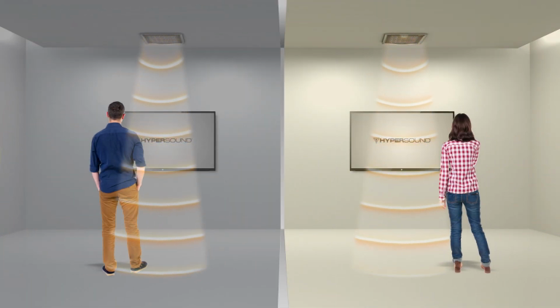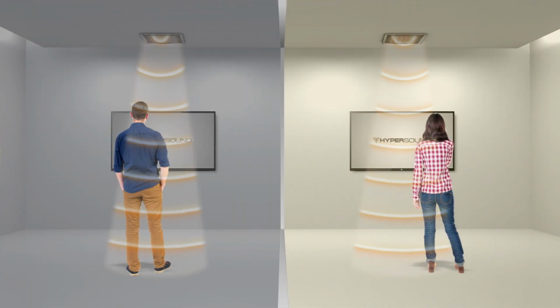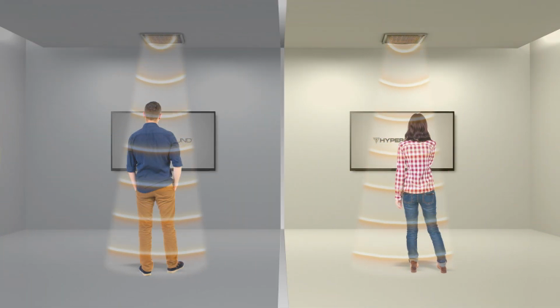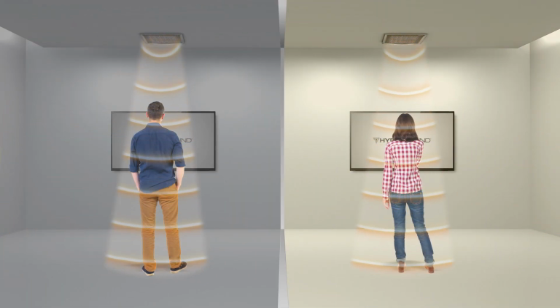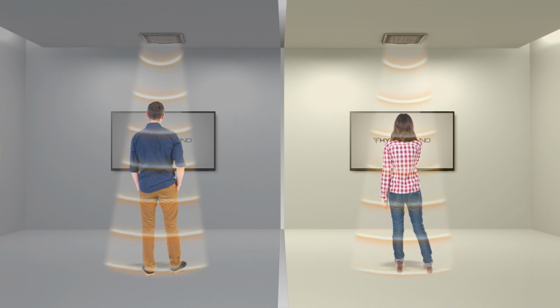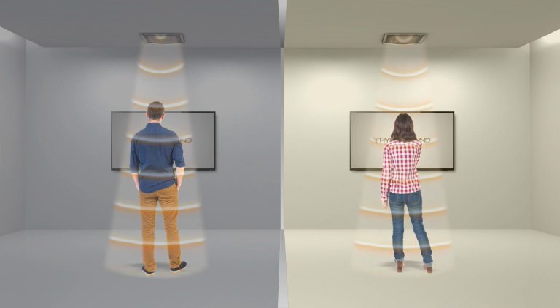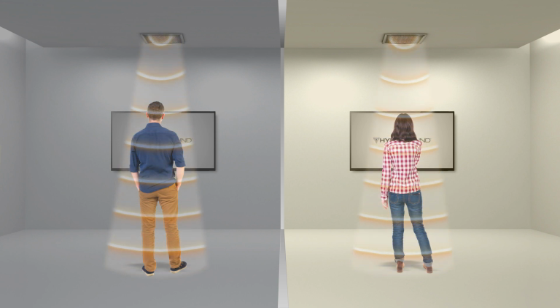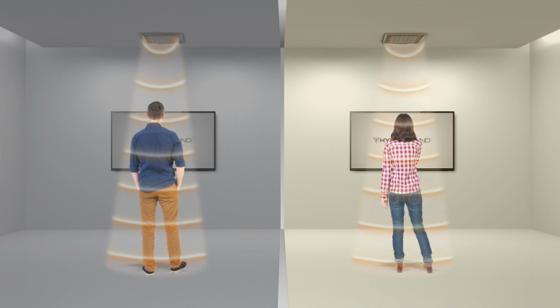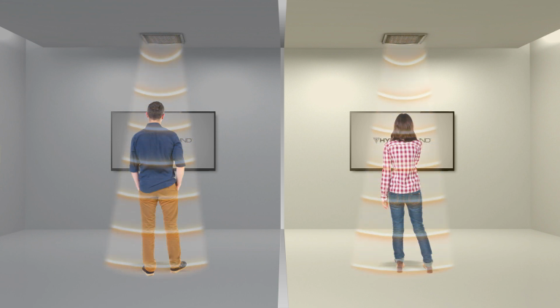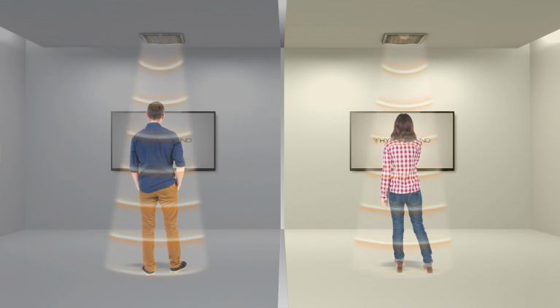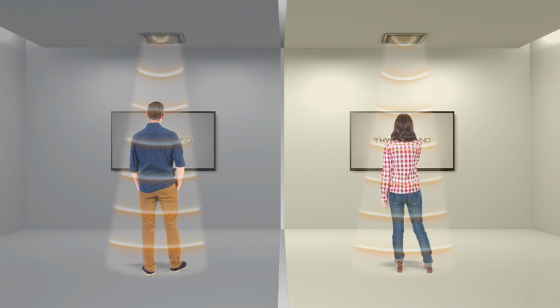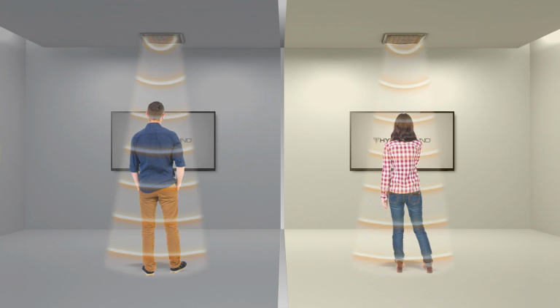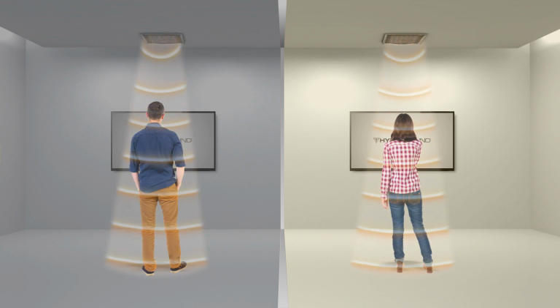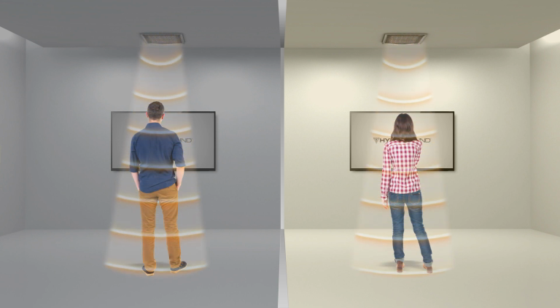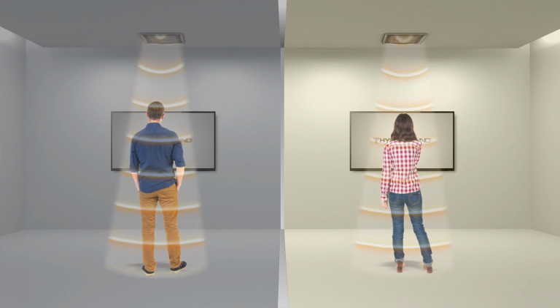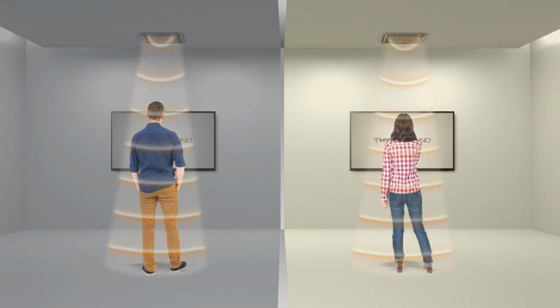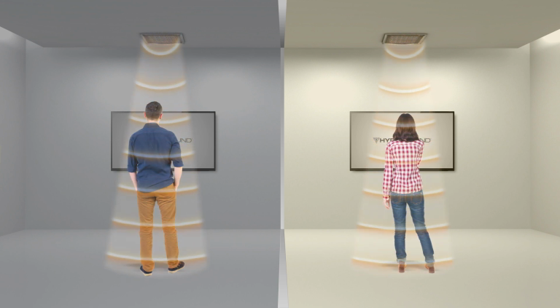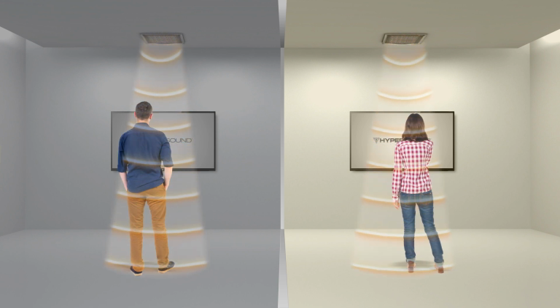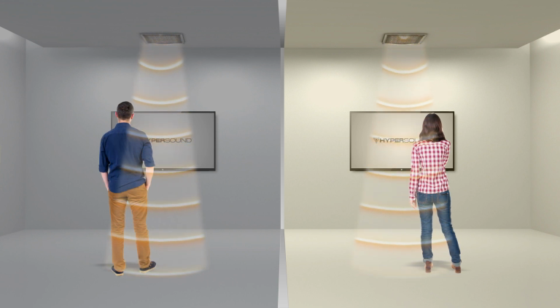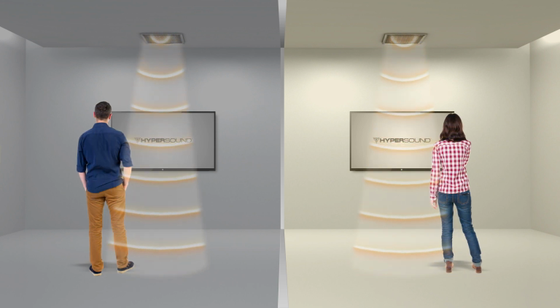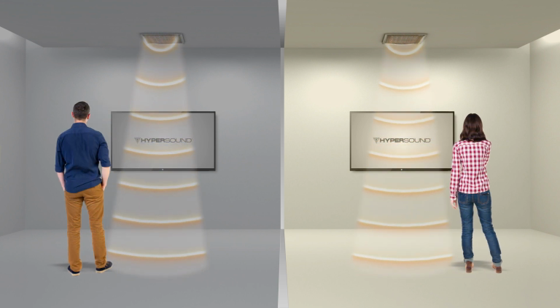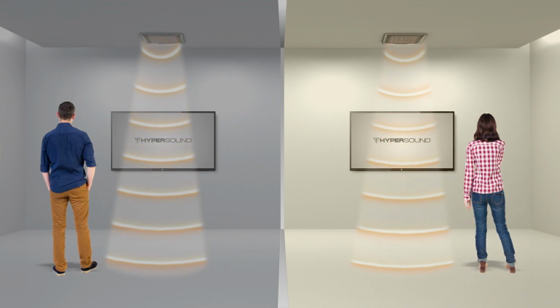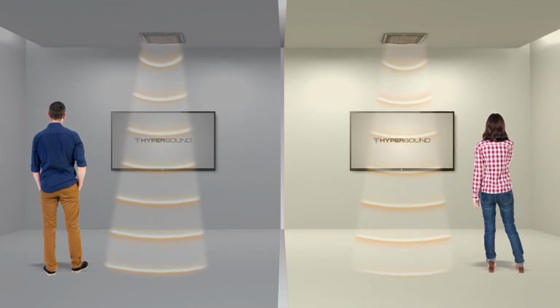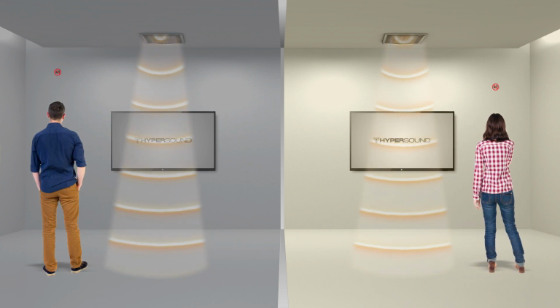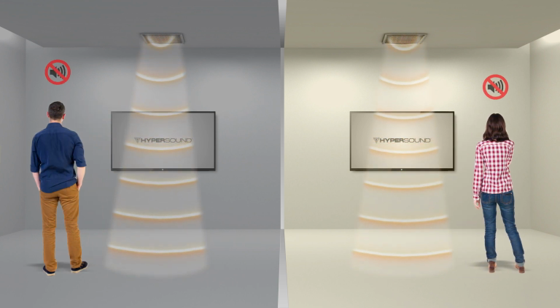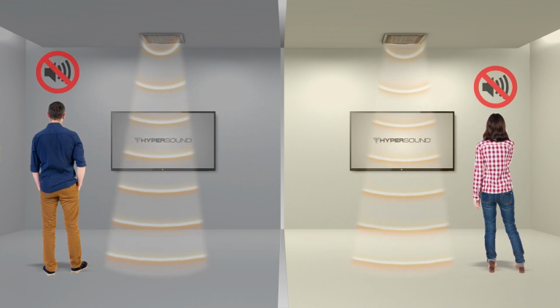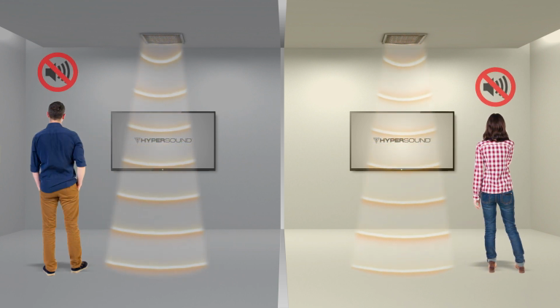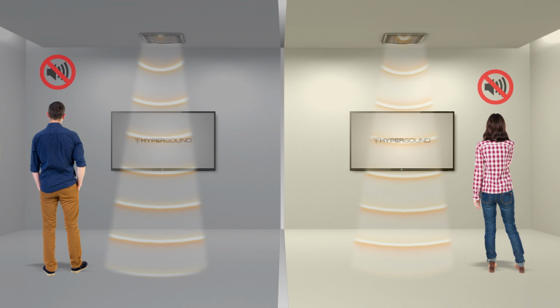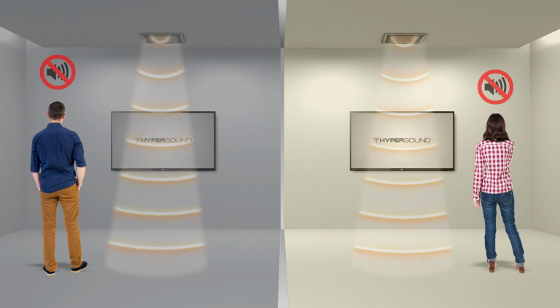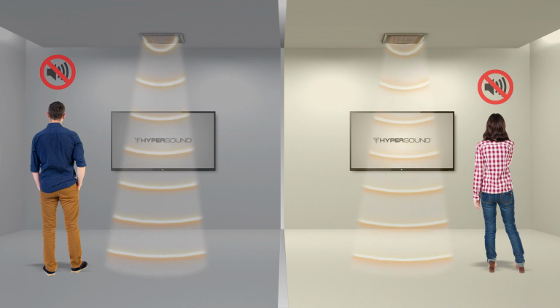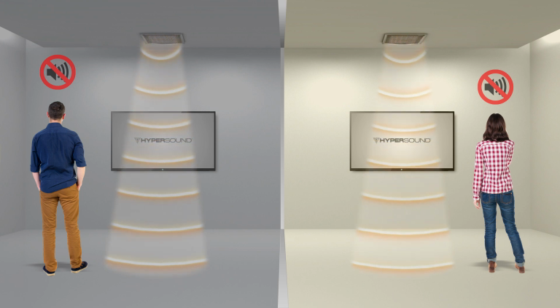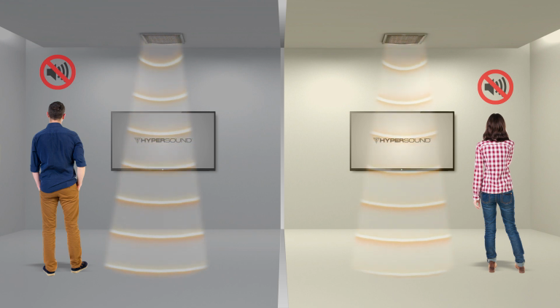When you enter the beam you hear incredibly immersive sound. Once you step out of the beam, the sound is barely audible.